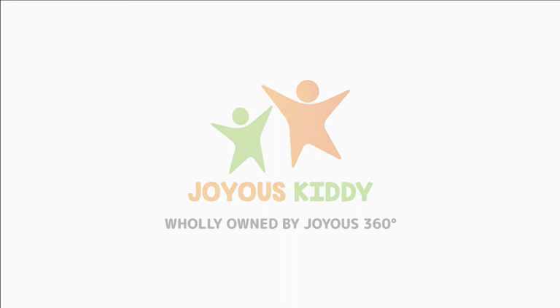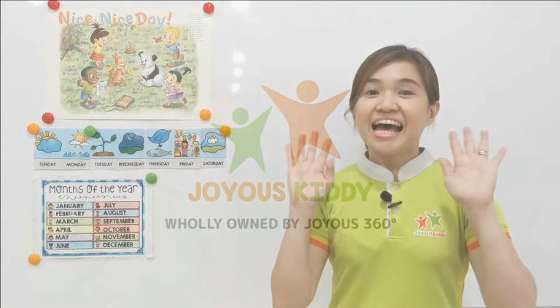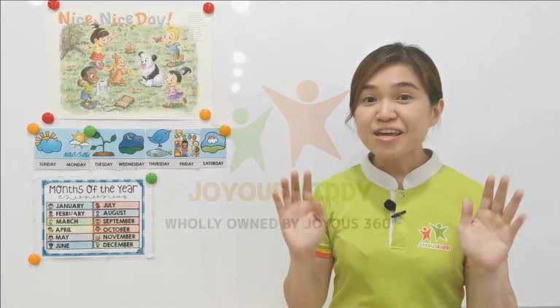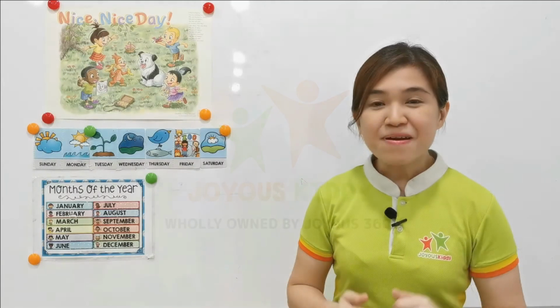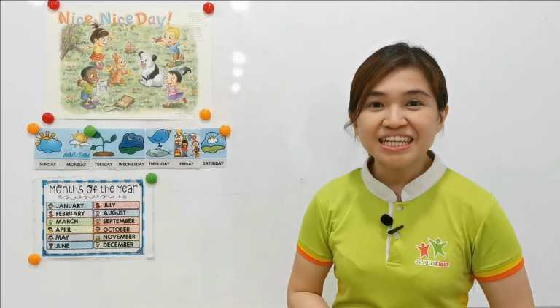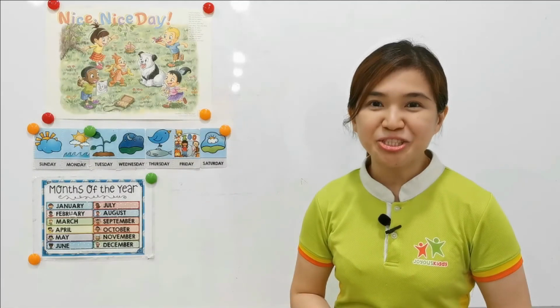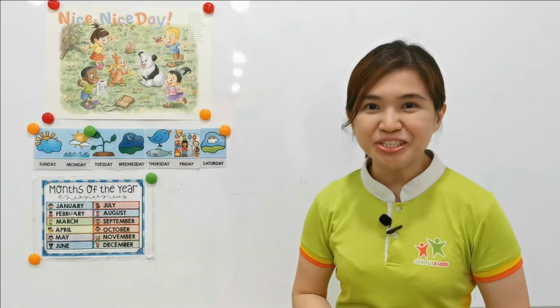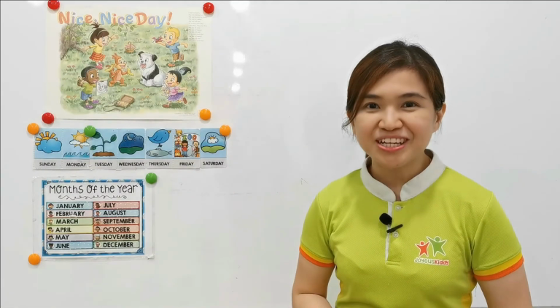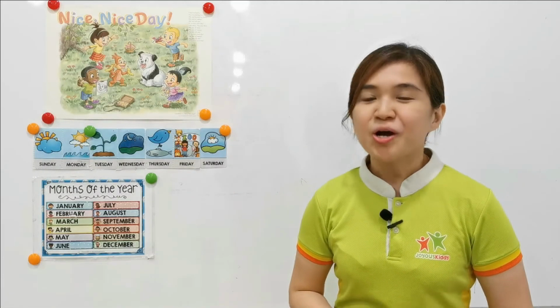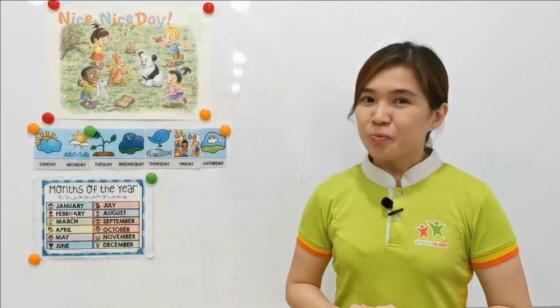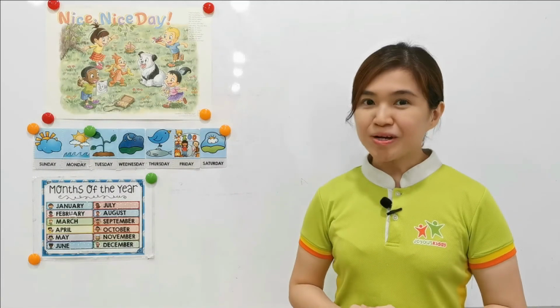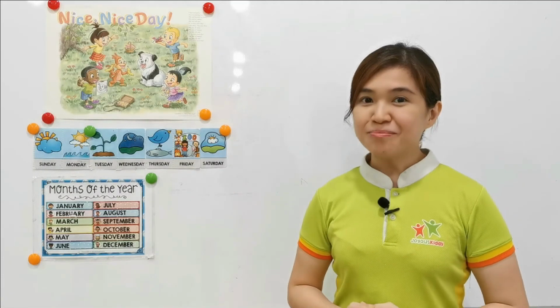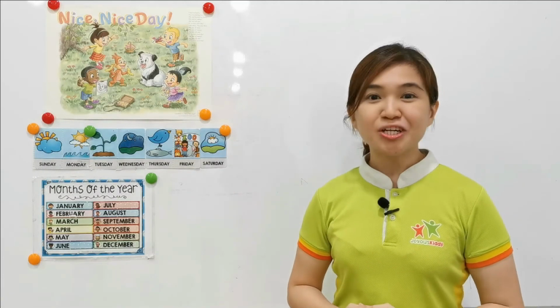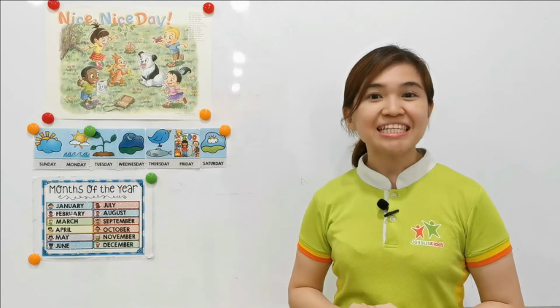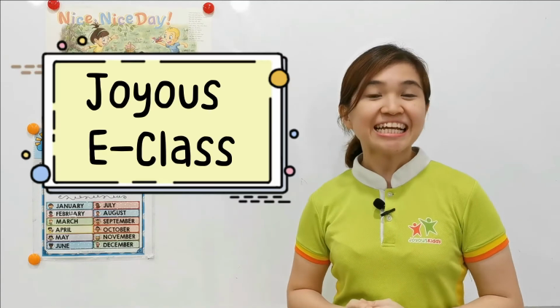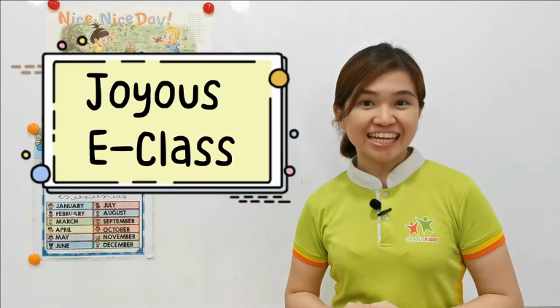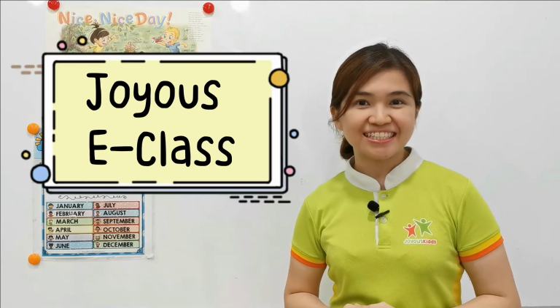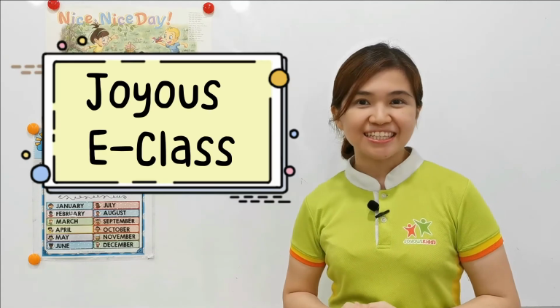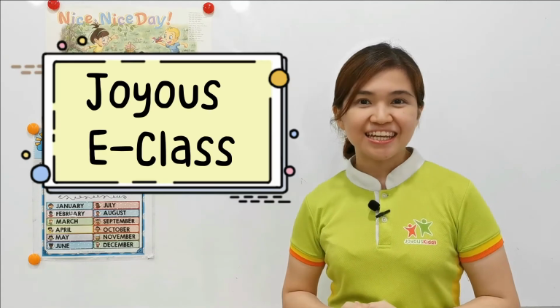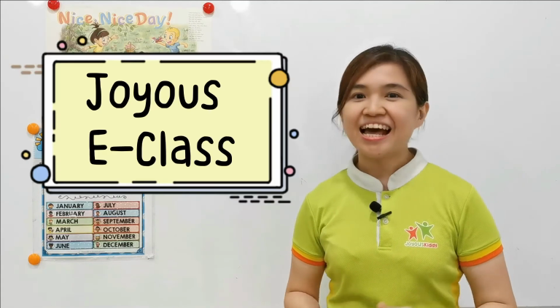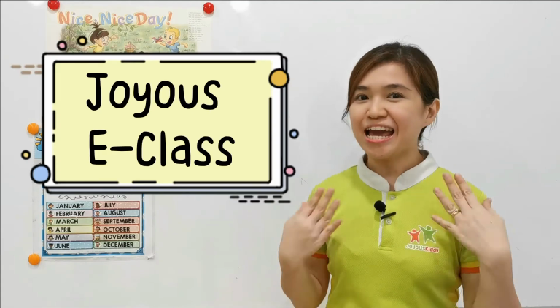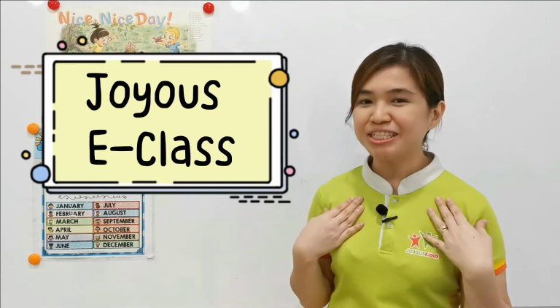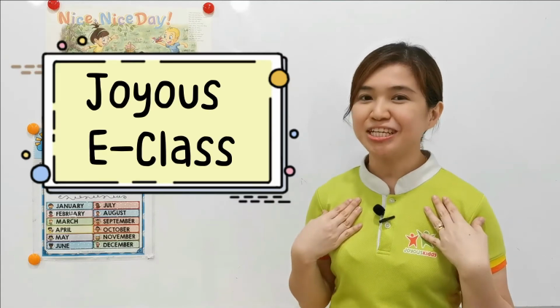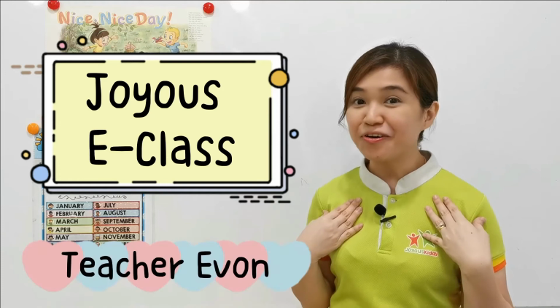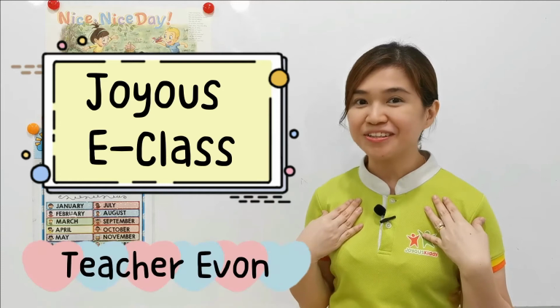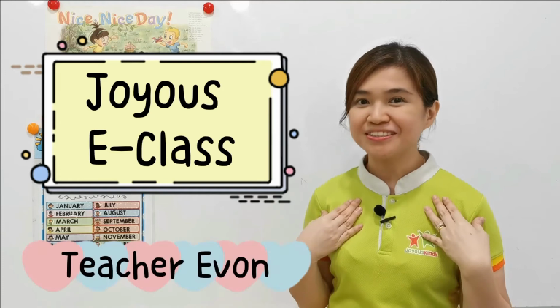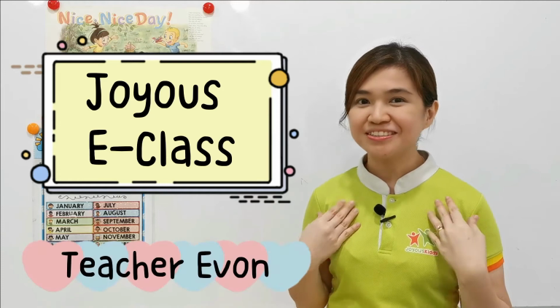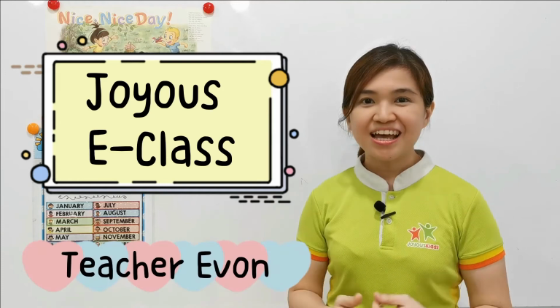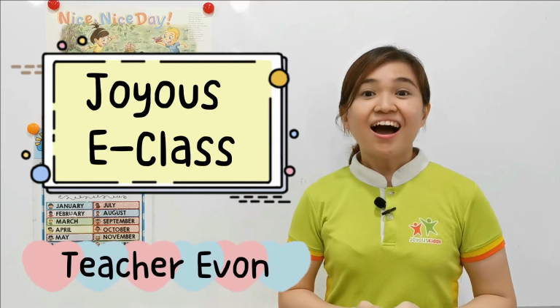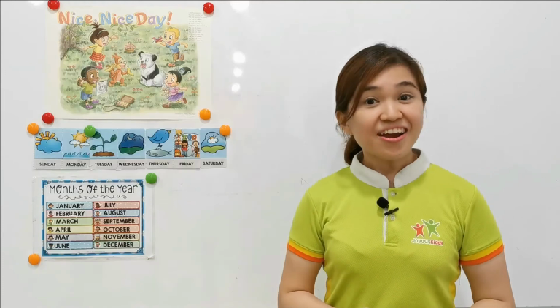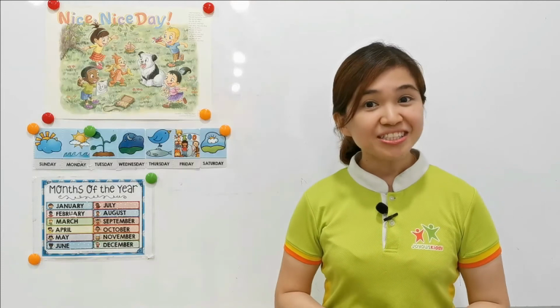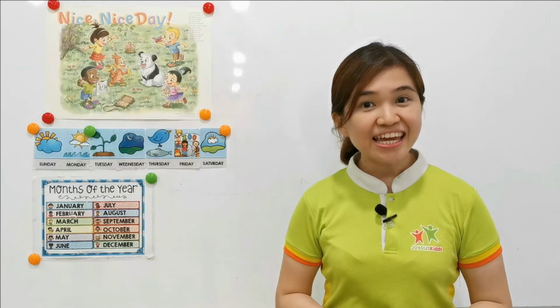Hi, parents and children. Welcome to JSA class. I am teacher Yvonne. How are you today?